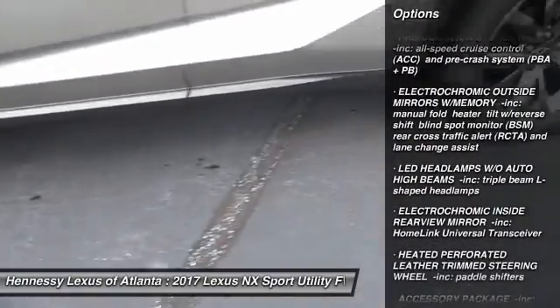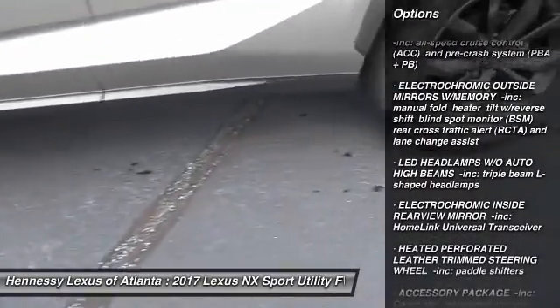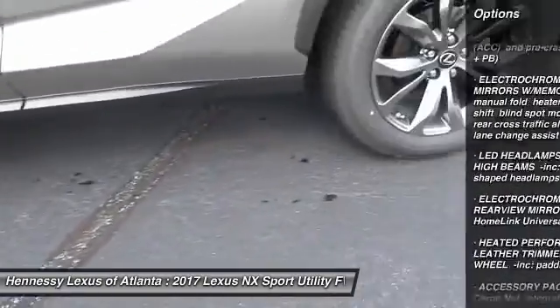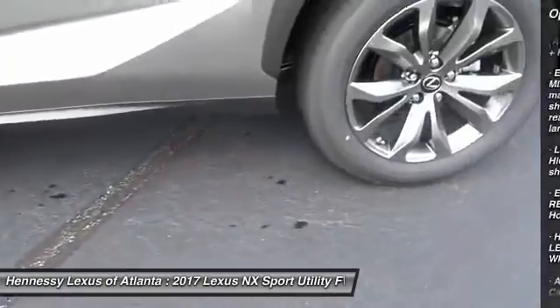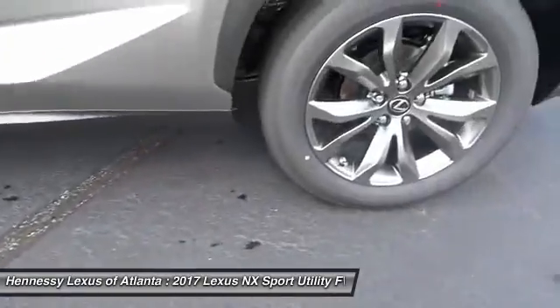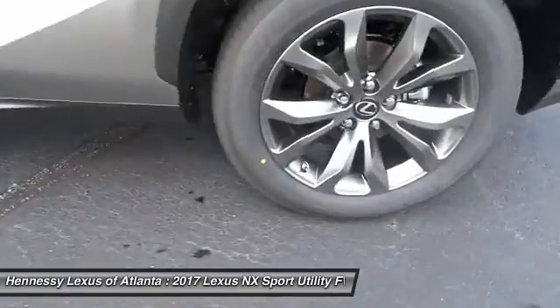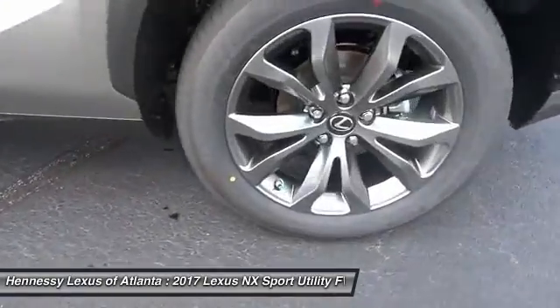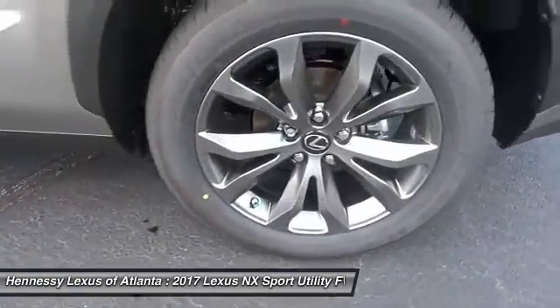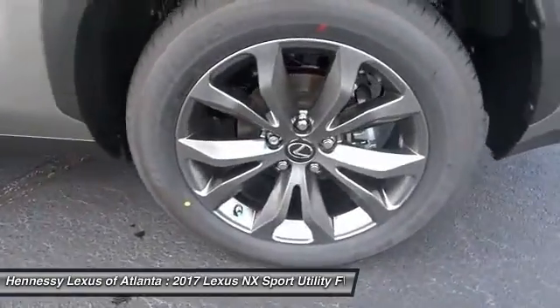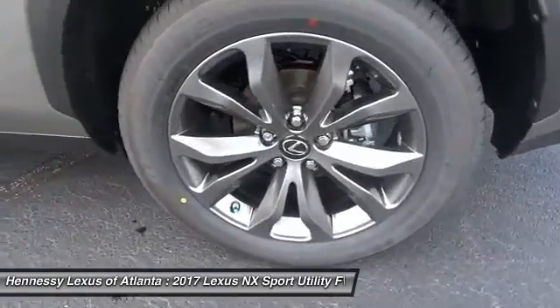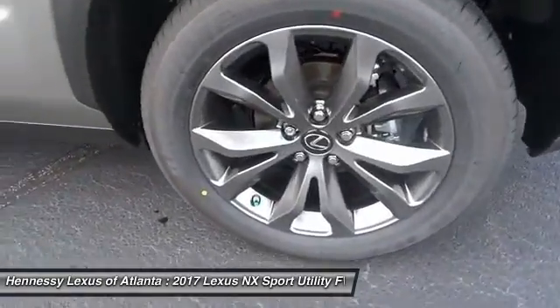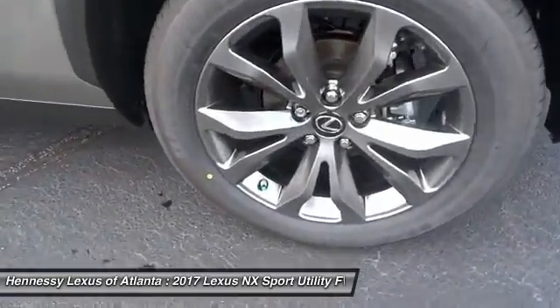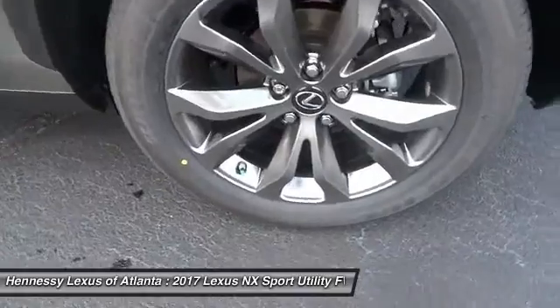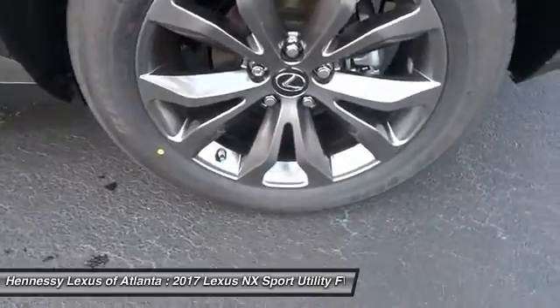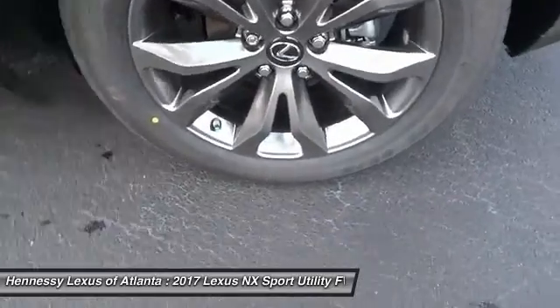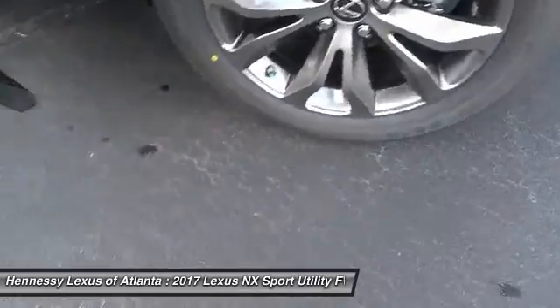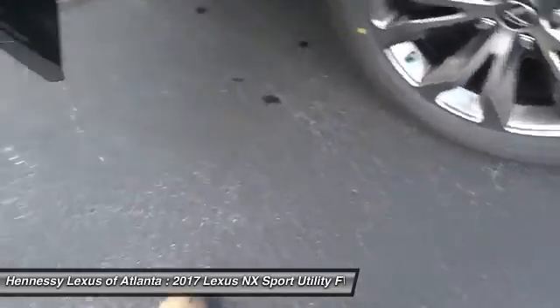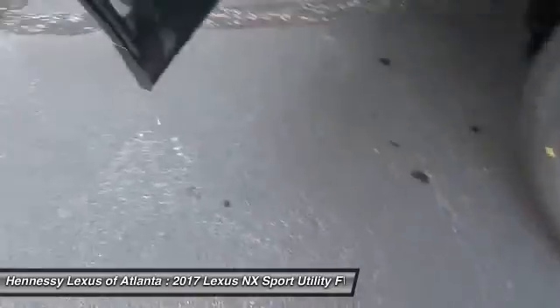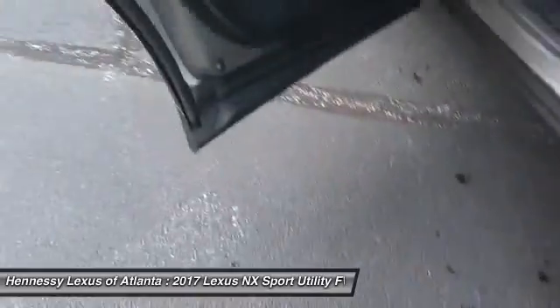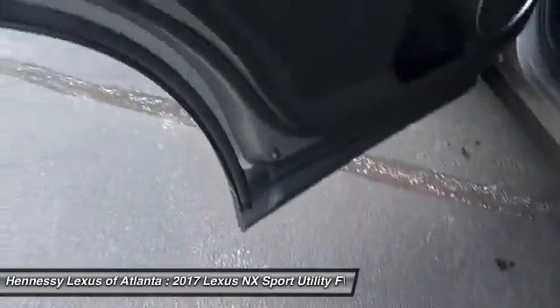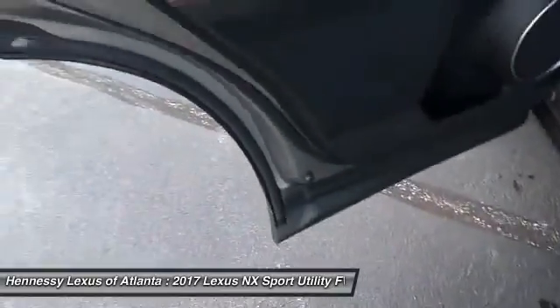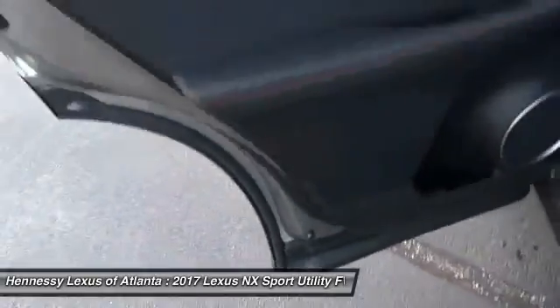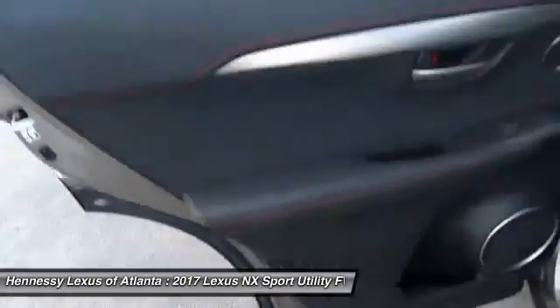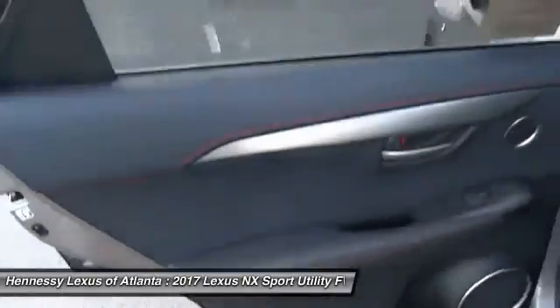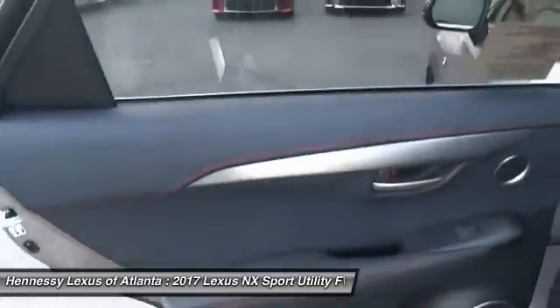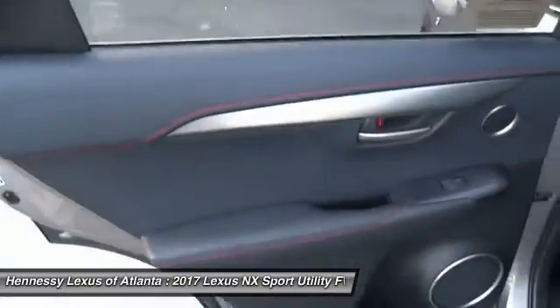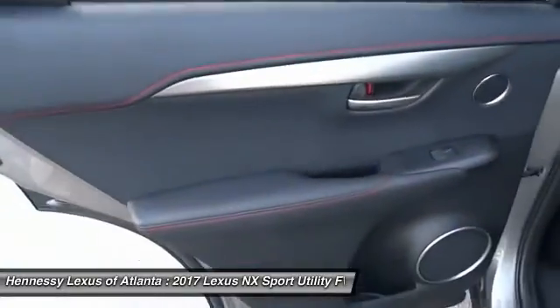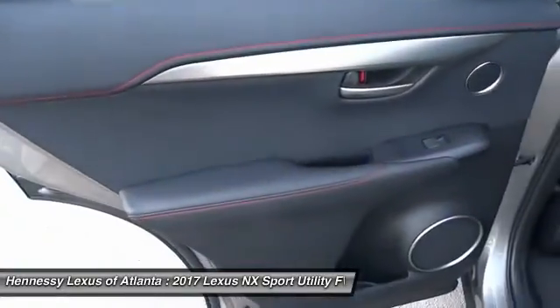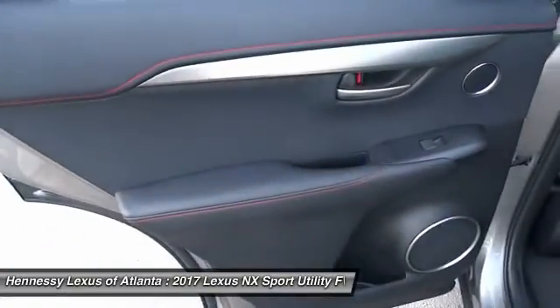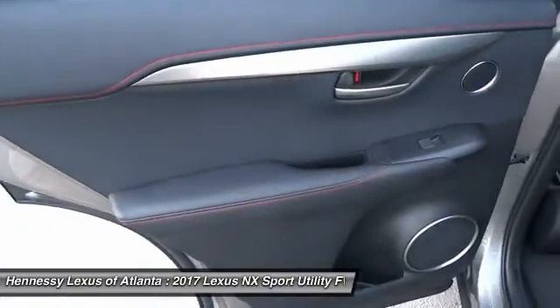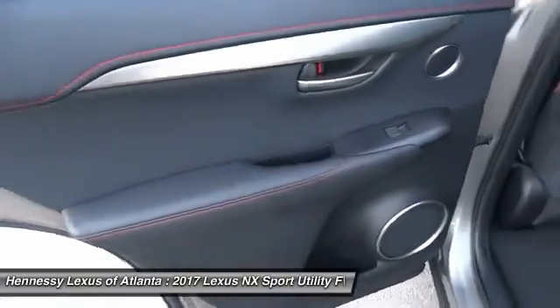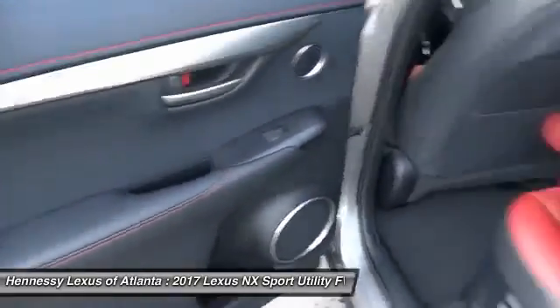Power Steering, Aluminum Wheels, 4-Wheel Disc Brakes, AM-FM Stereo Radio, FWD.